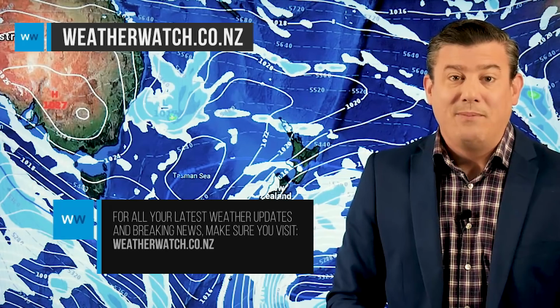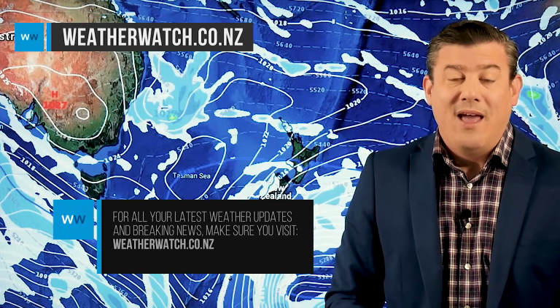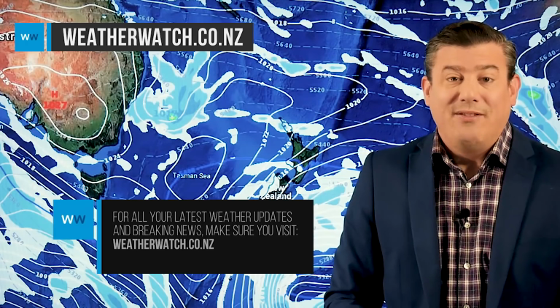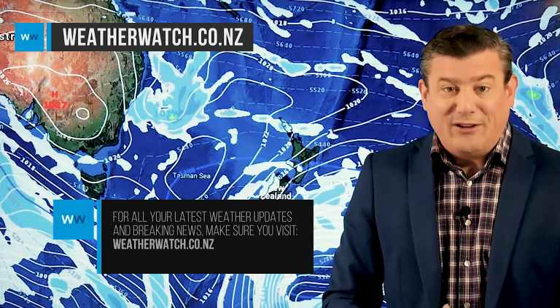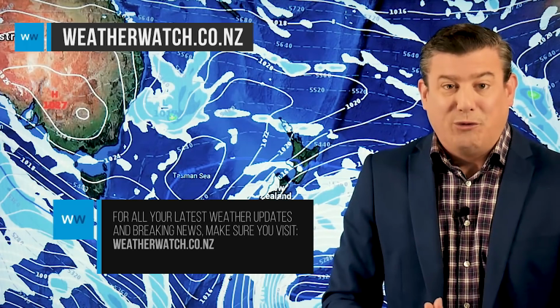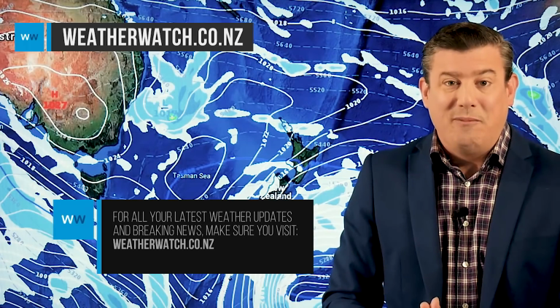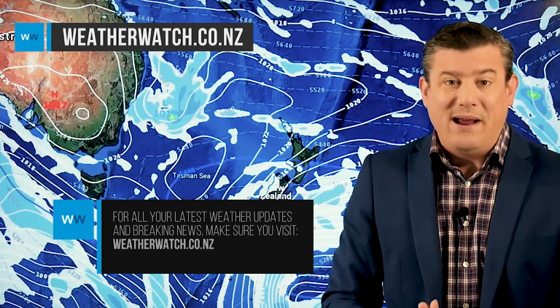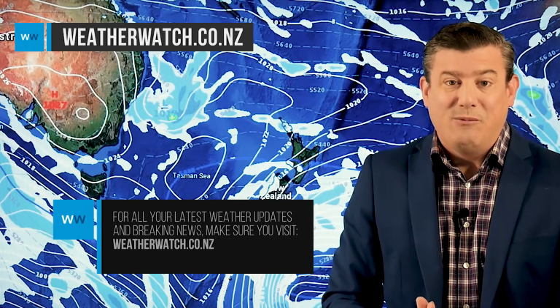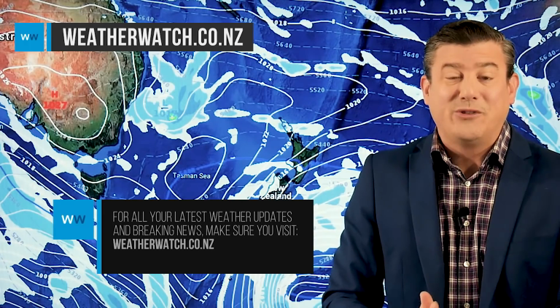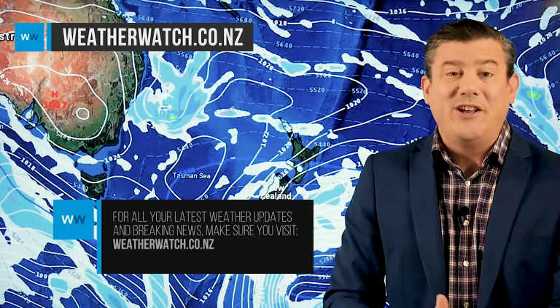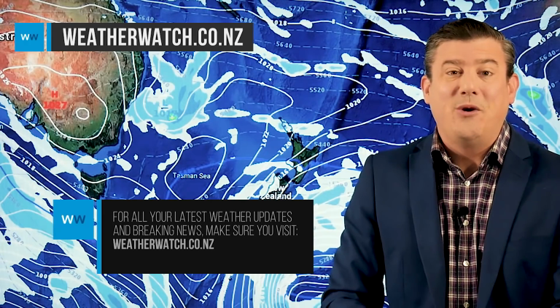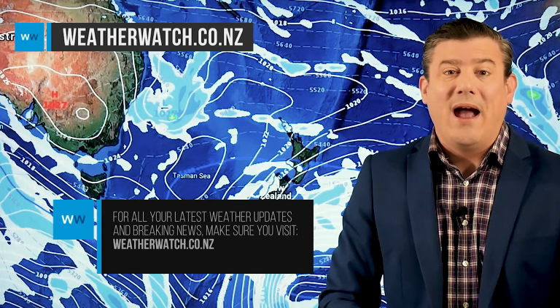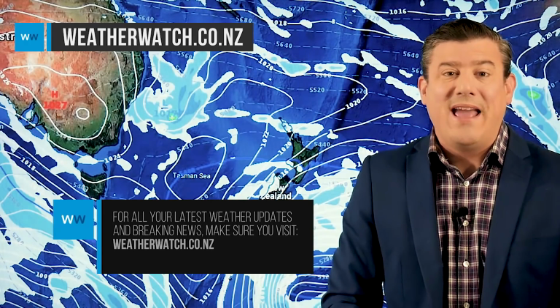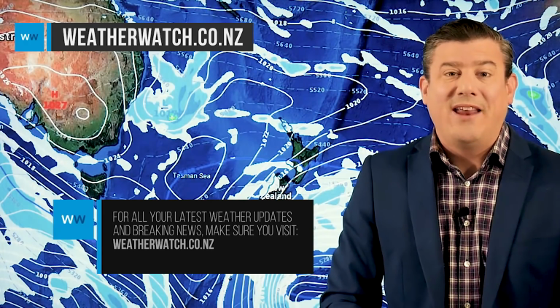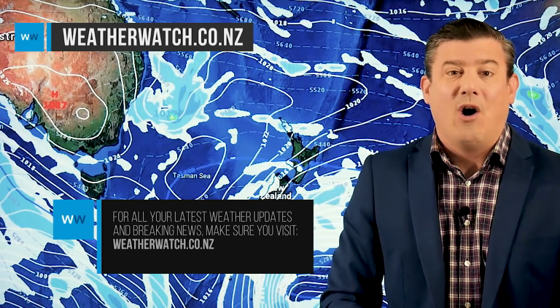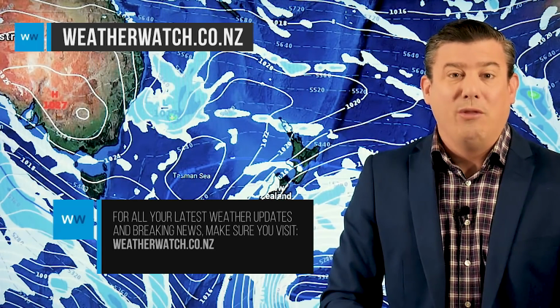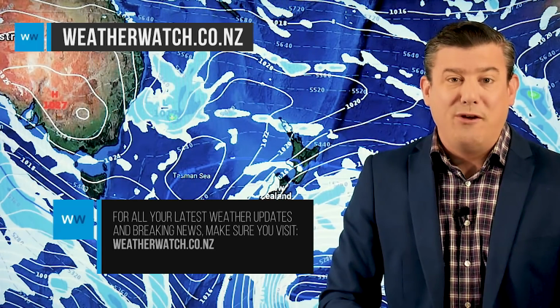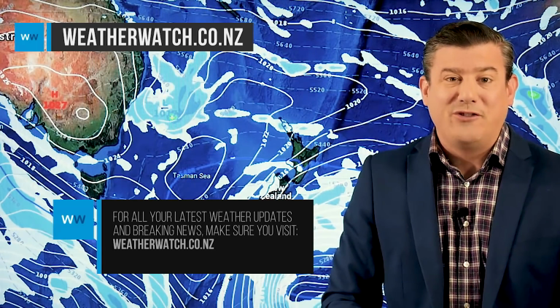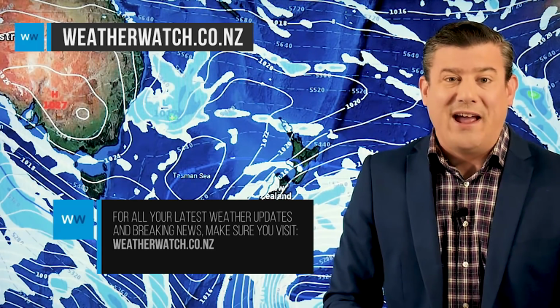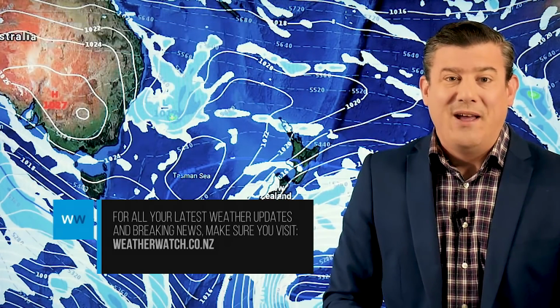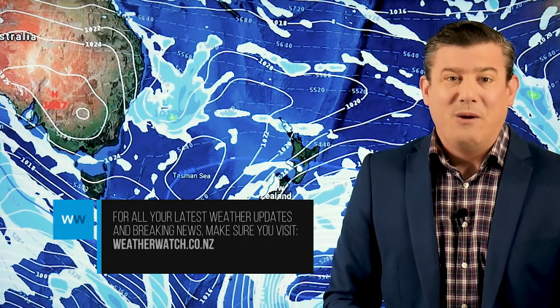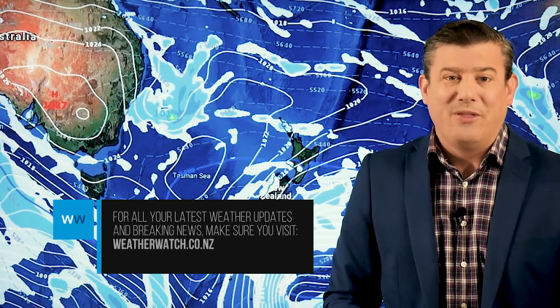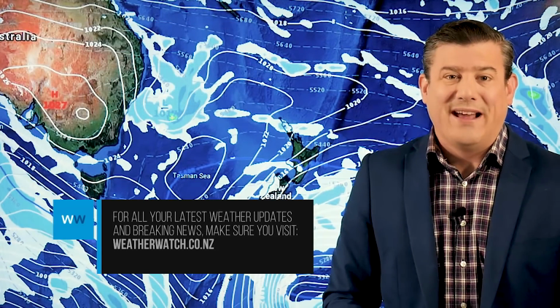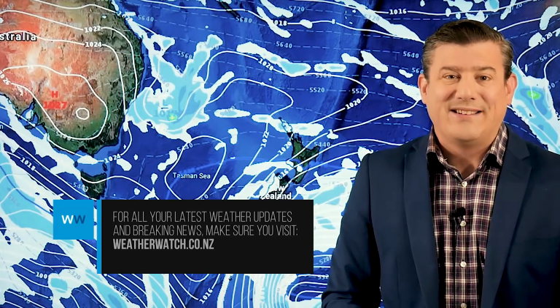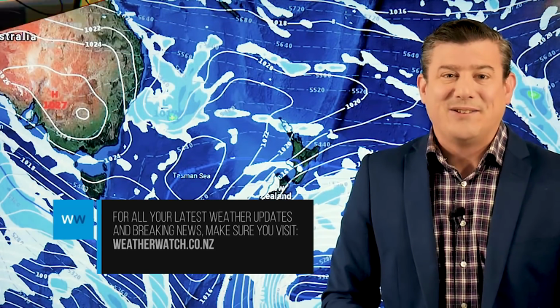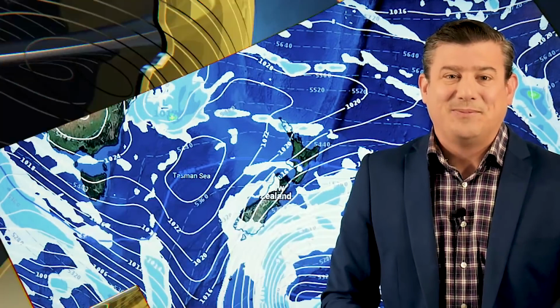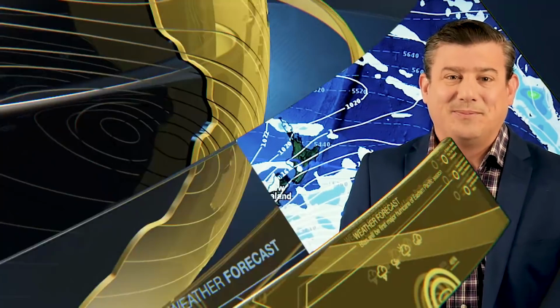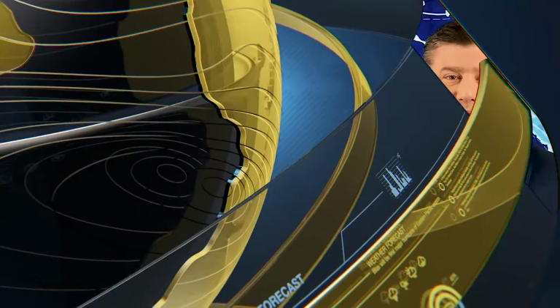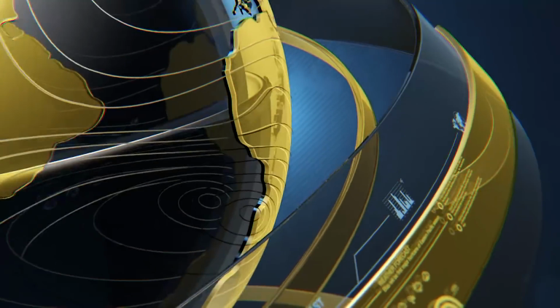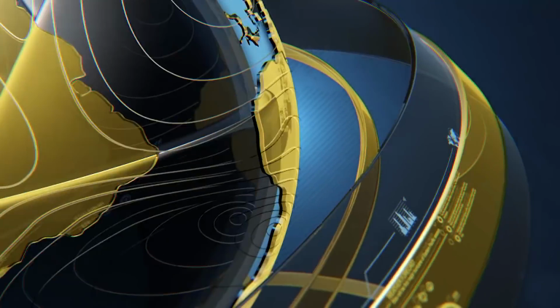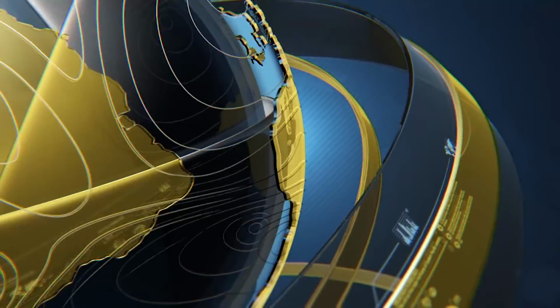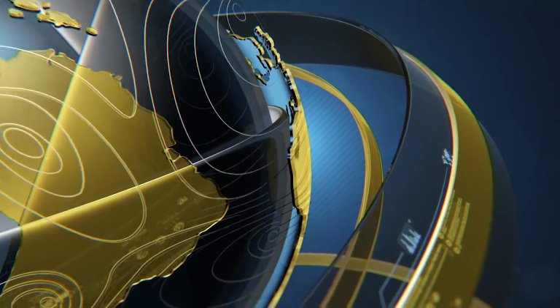That's all from me. We'll see you again on Thursday with the latest.